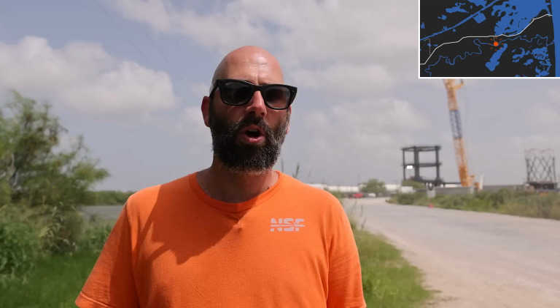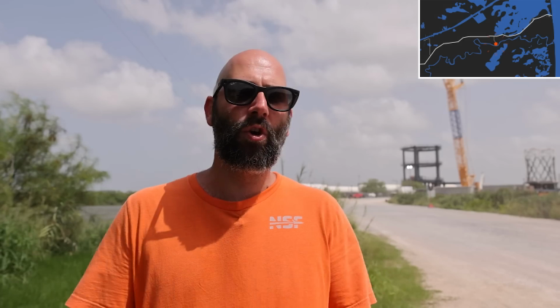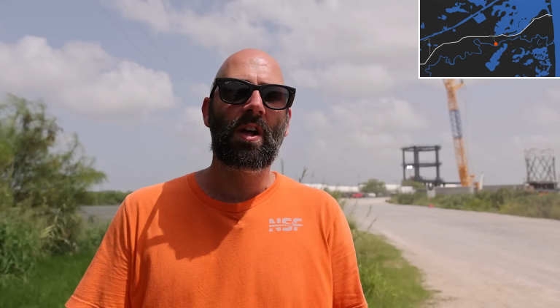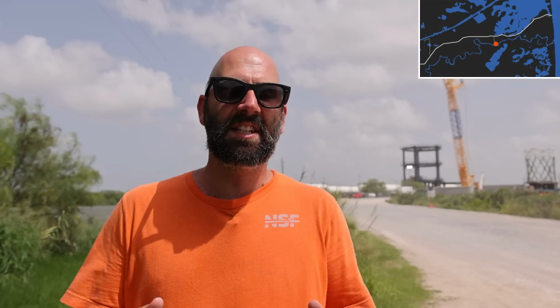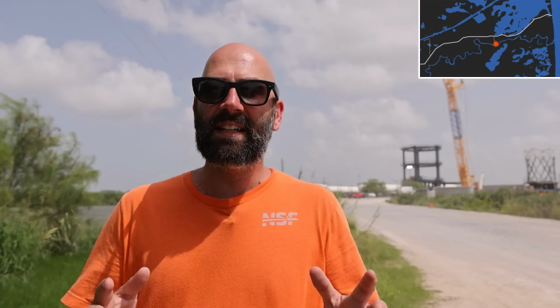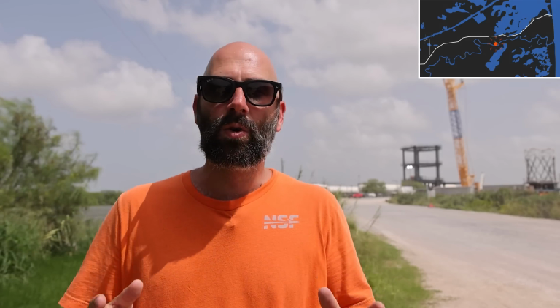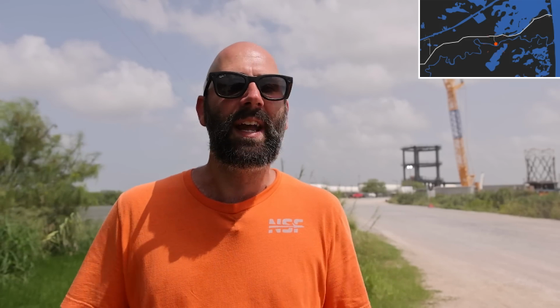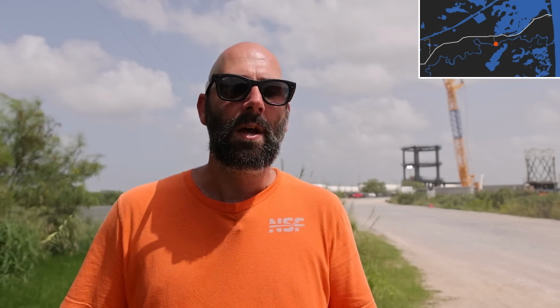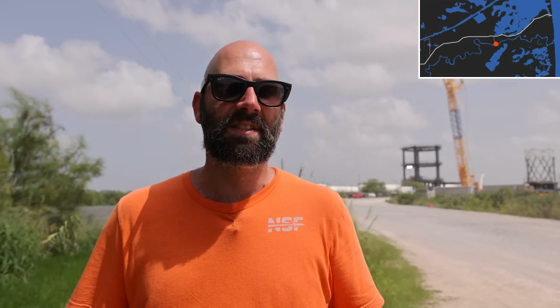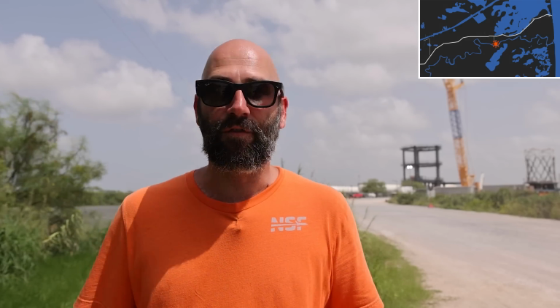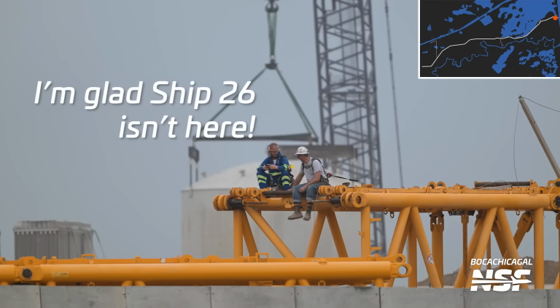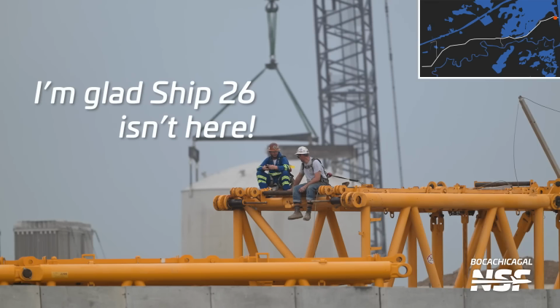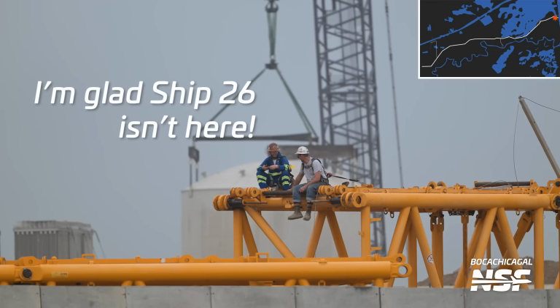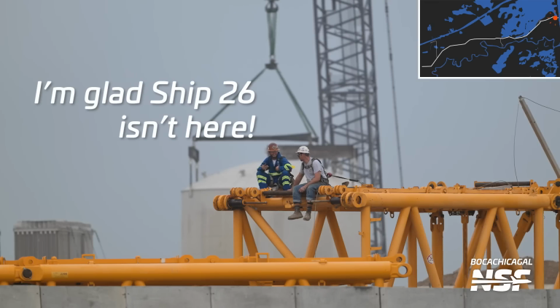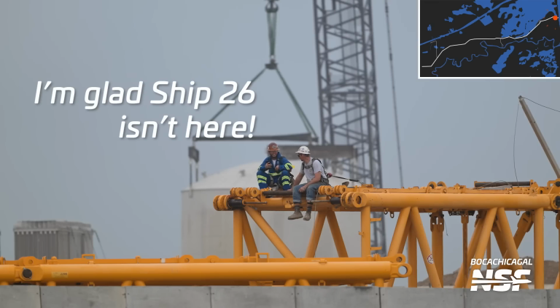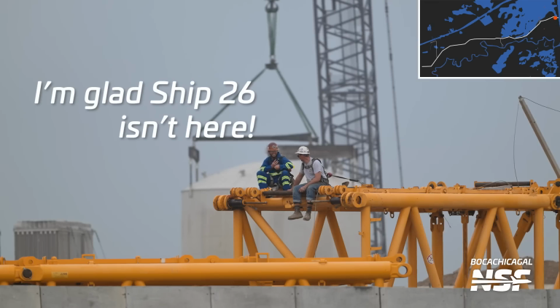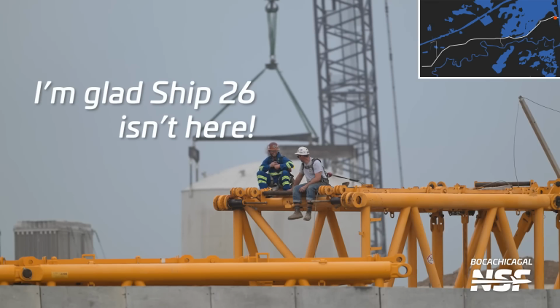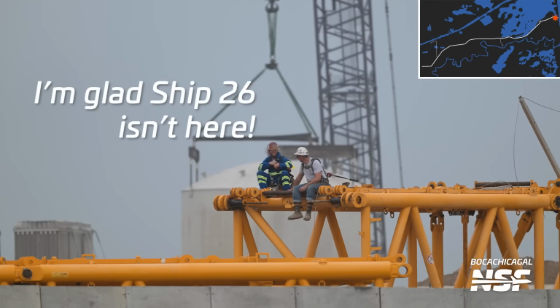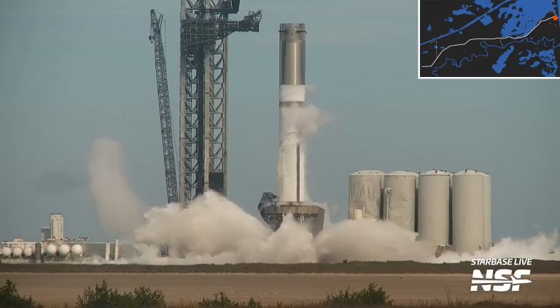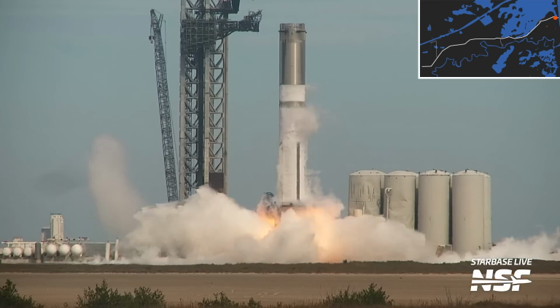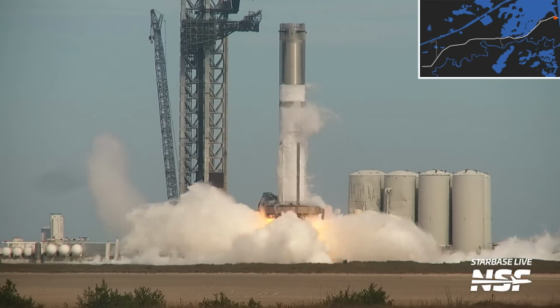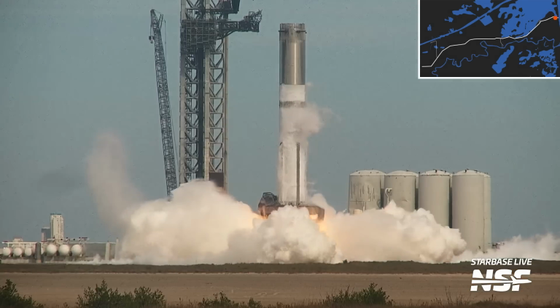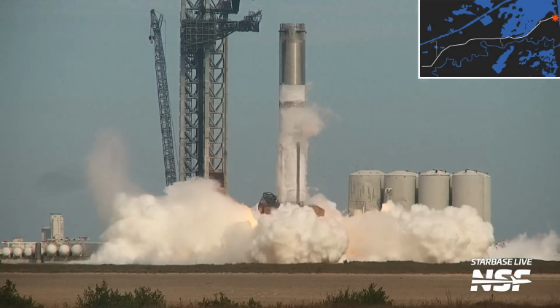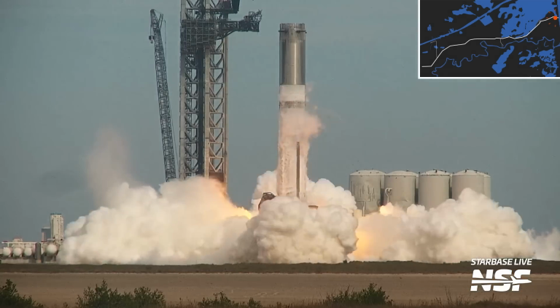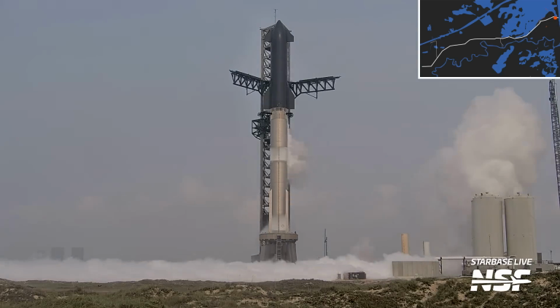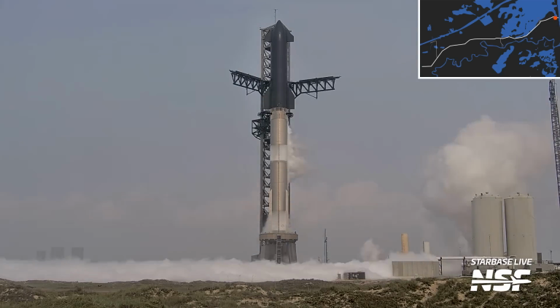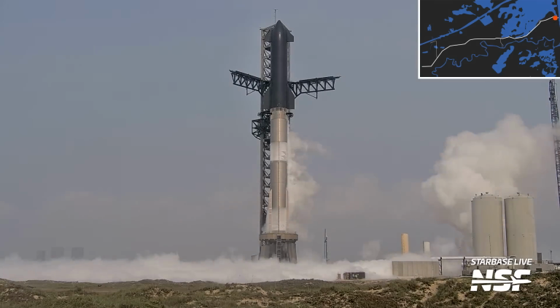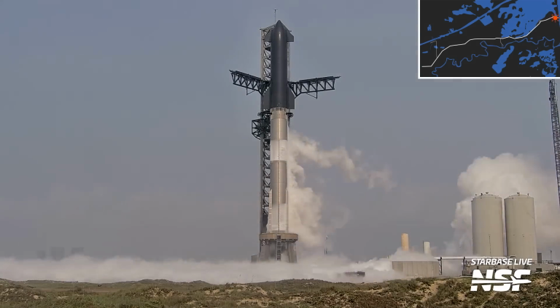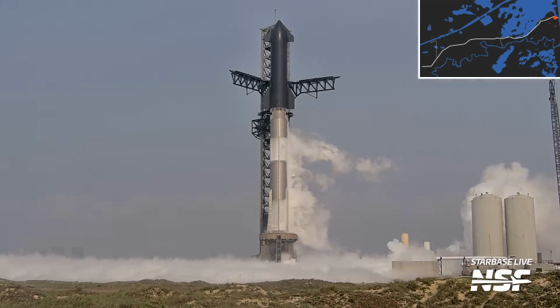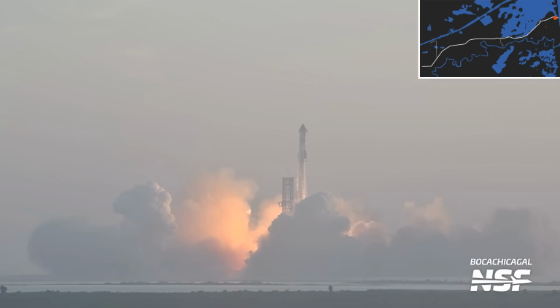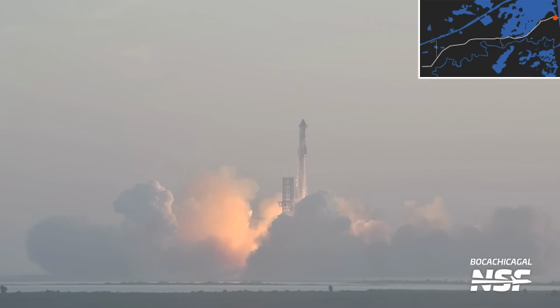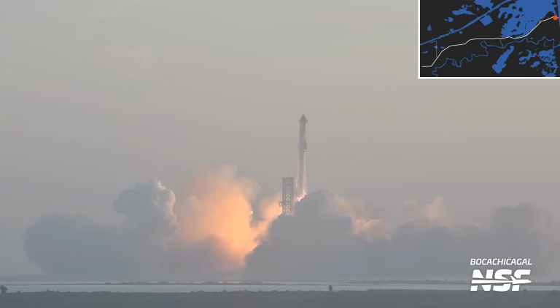Overall, this is great because it frees up the launch site to only be used for booster engine testing, full-stack testing, and launches.